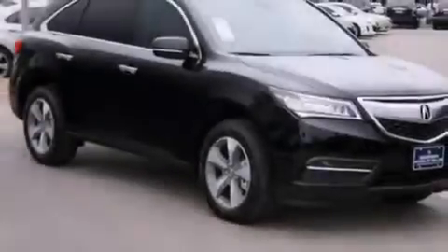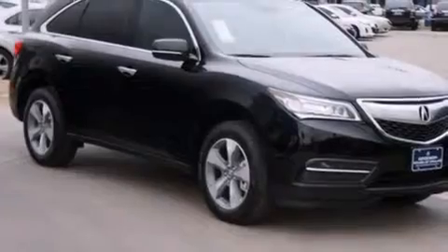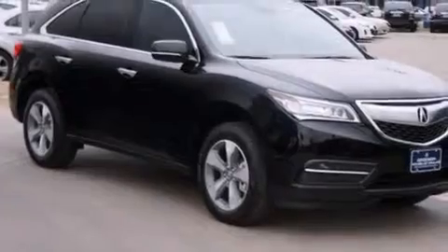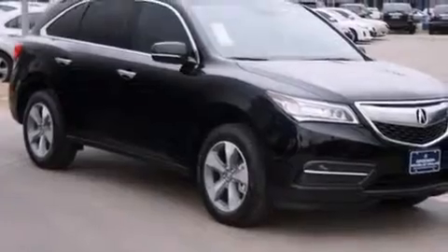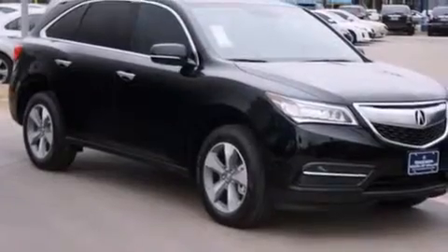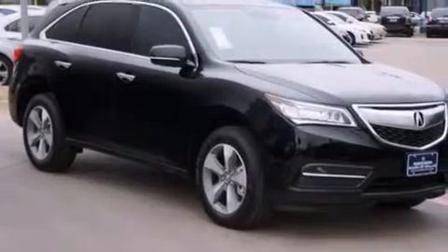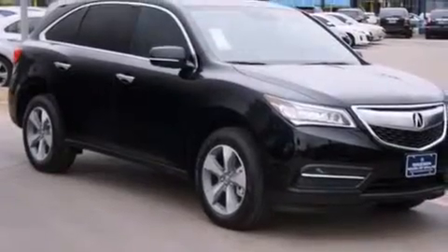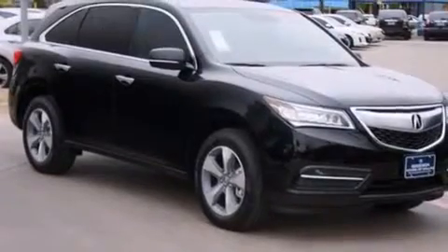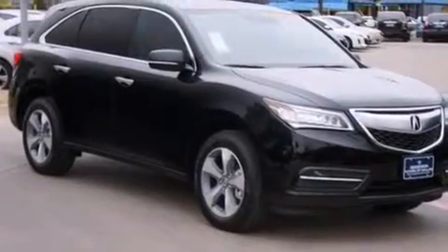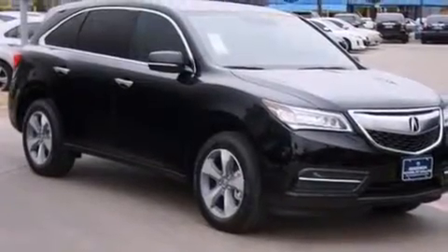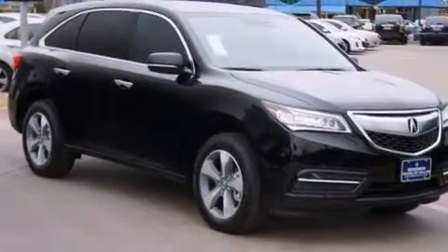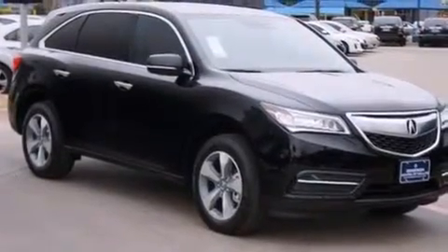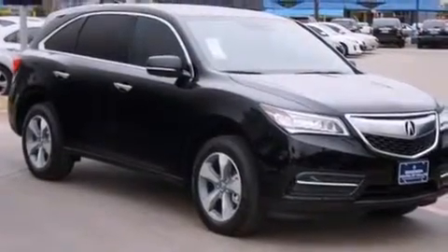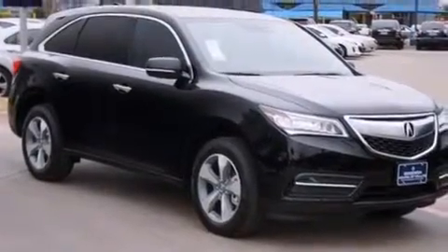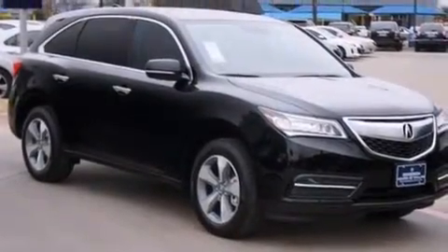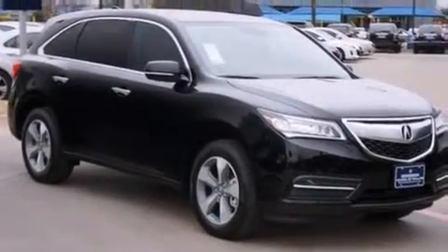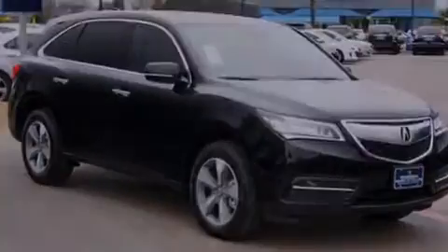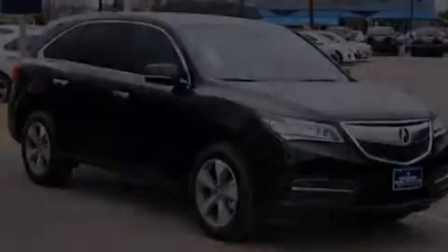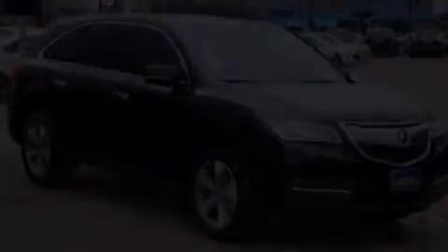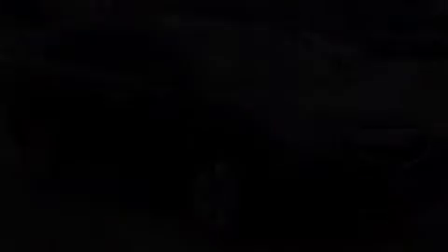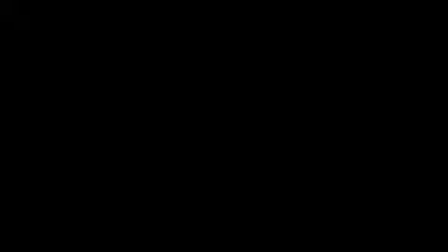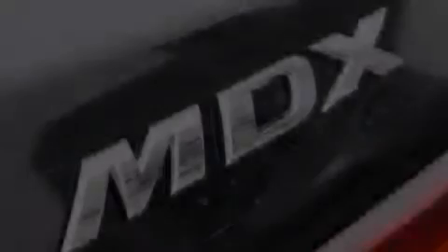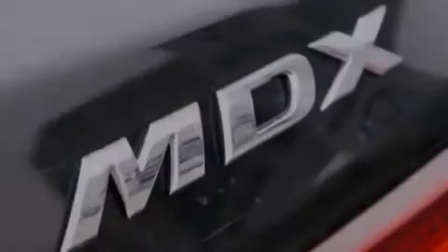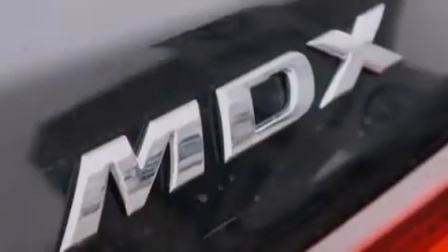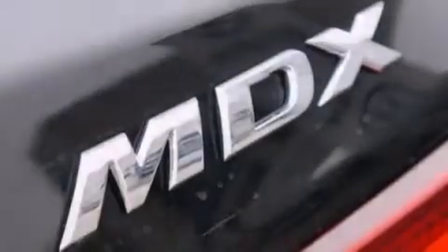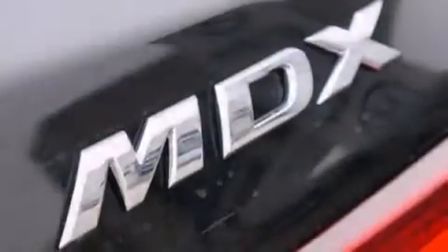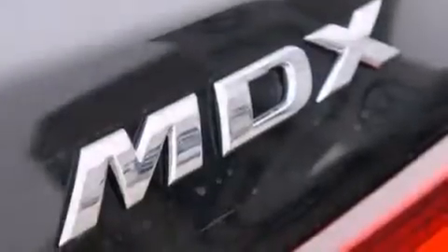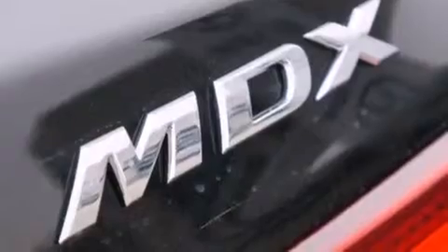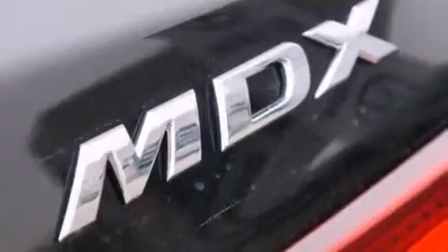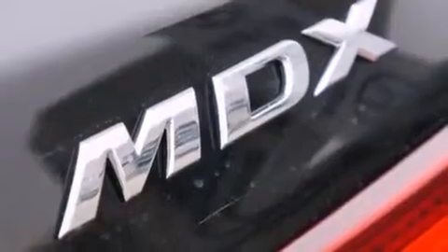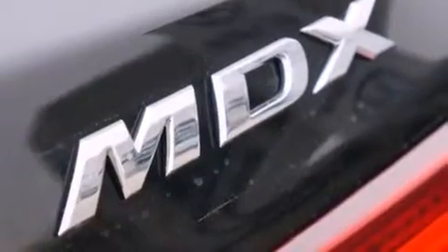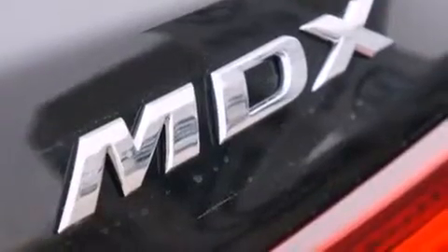Additional top features include a limited-slip differential, aluminum wheels, and traction control and stability control systems.